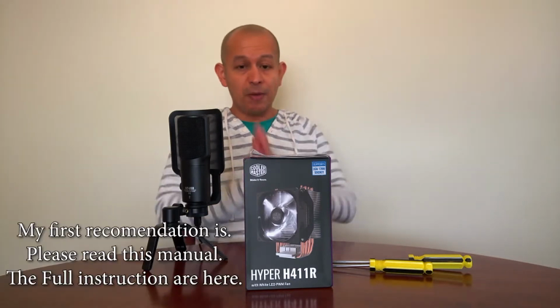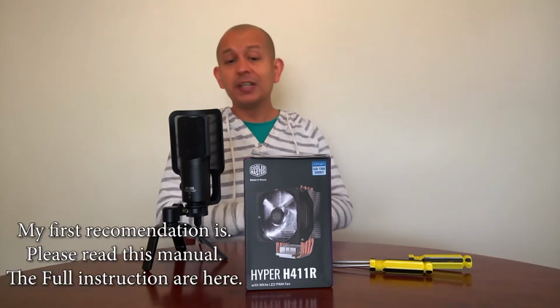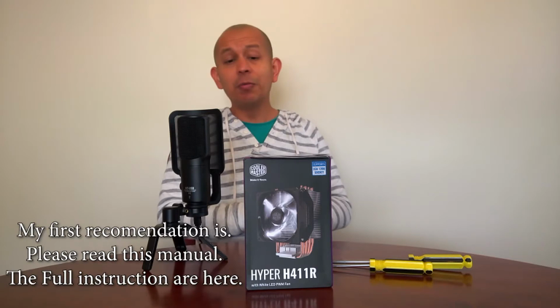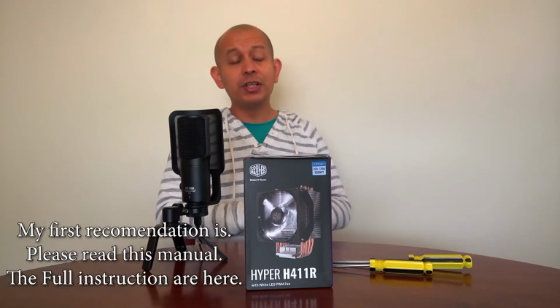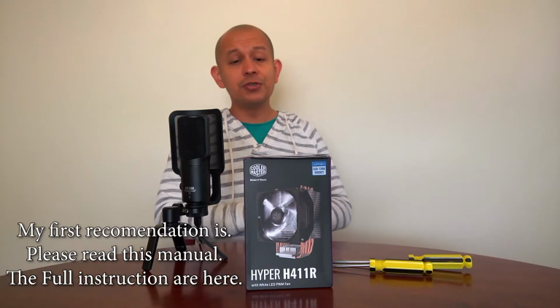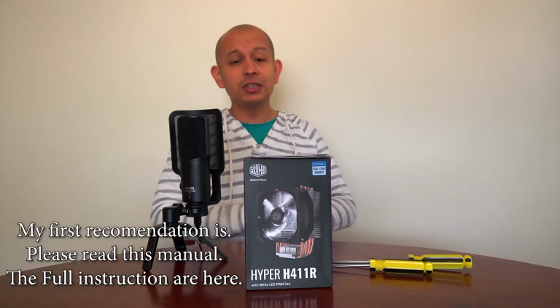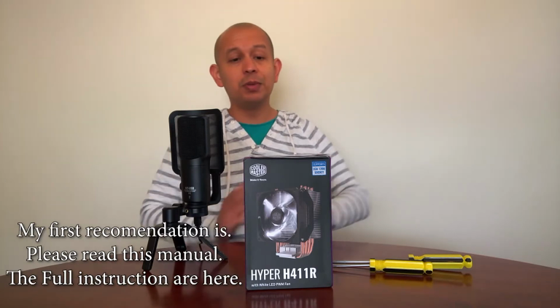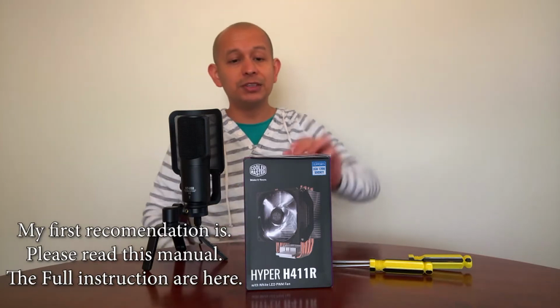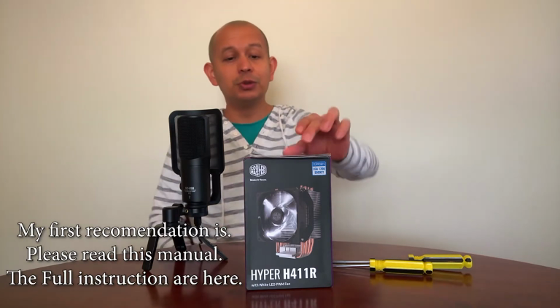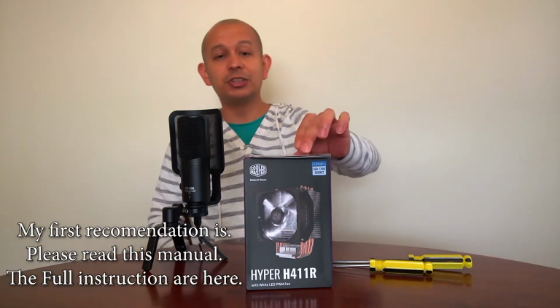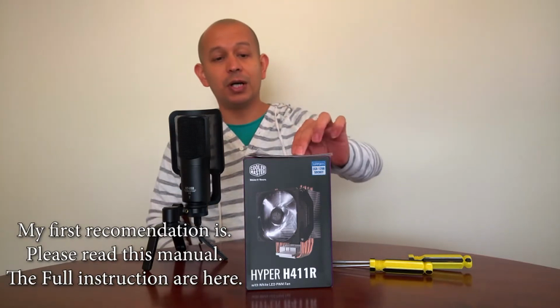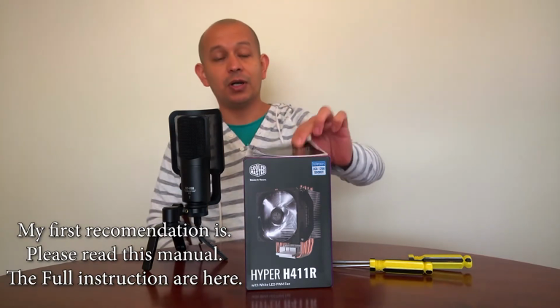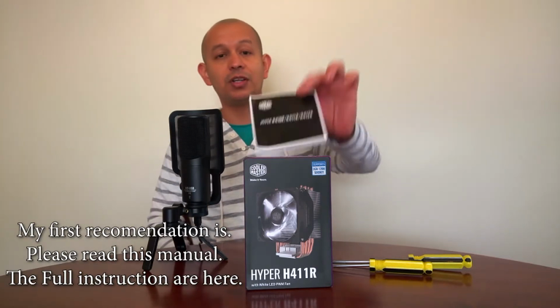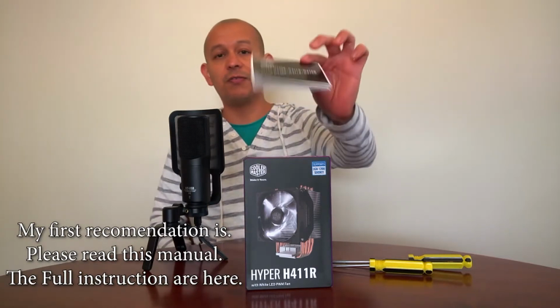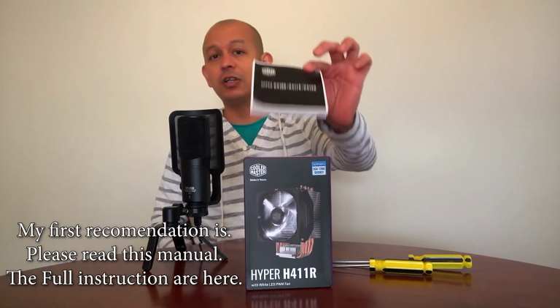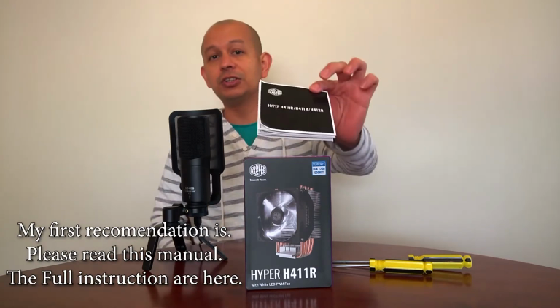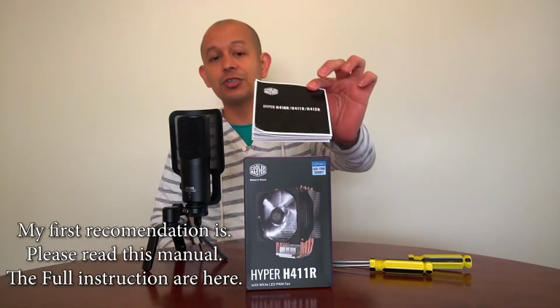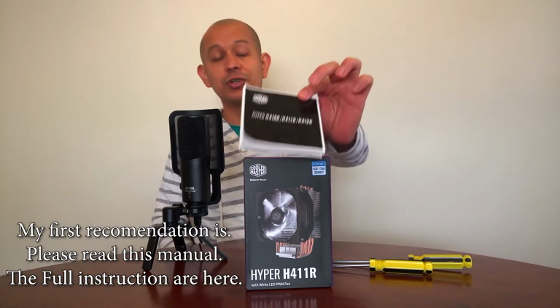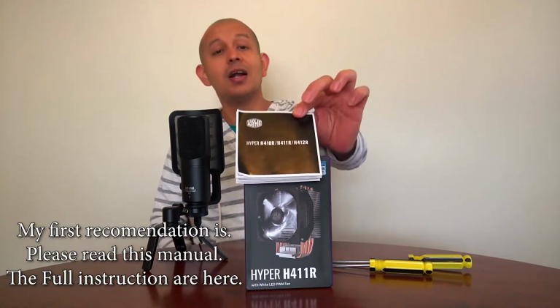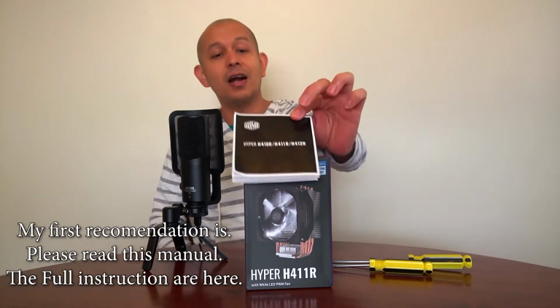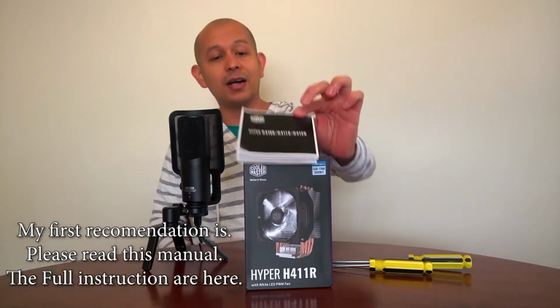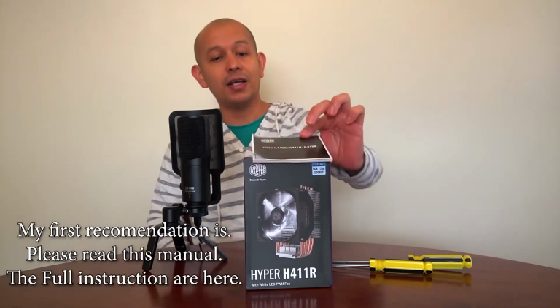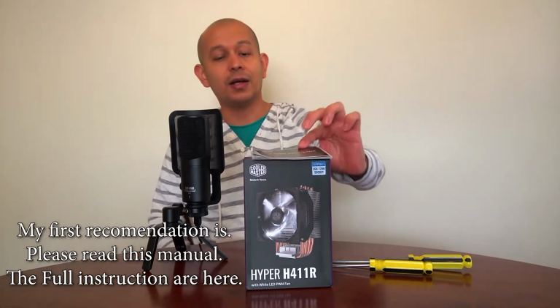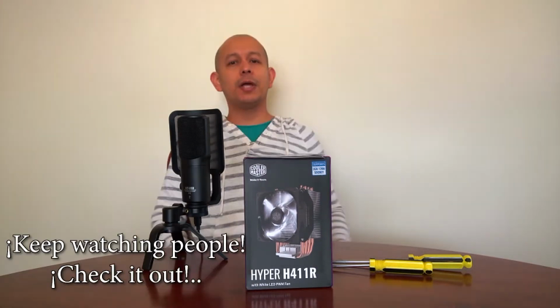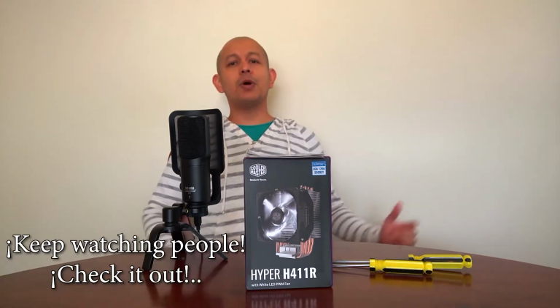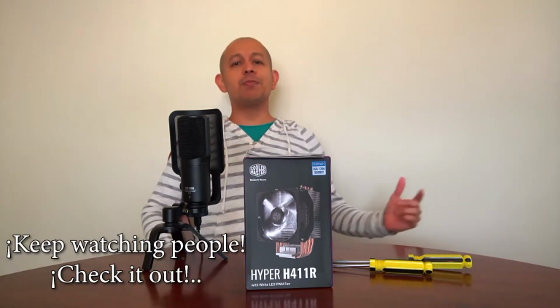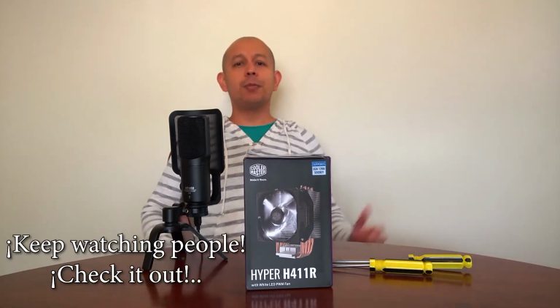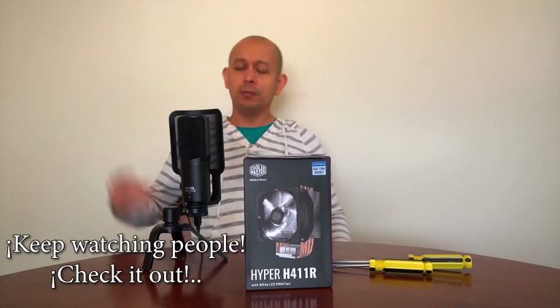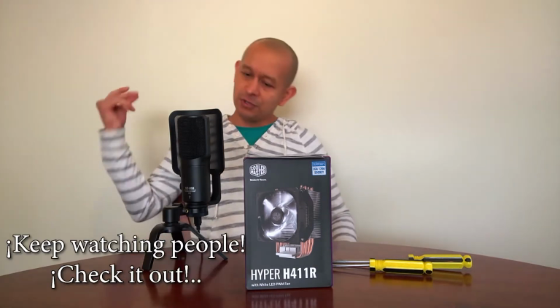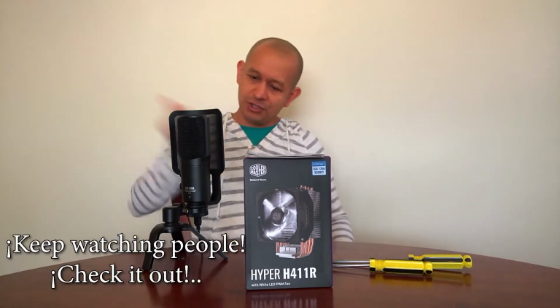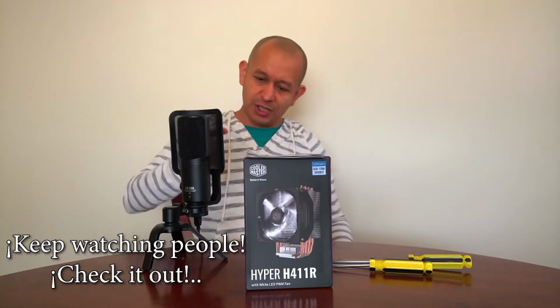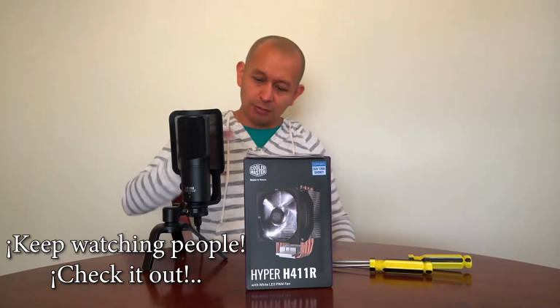My first recommendation is: please read this manual. The following instructions are here. Keep watching people, check it out!